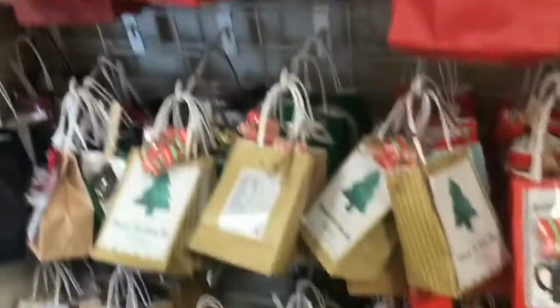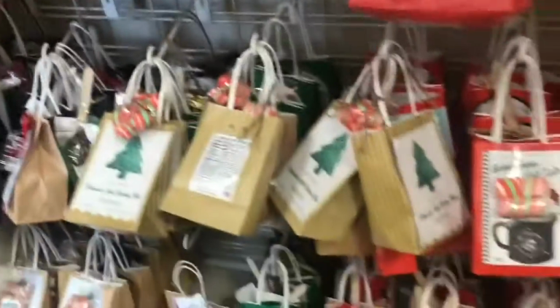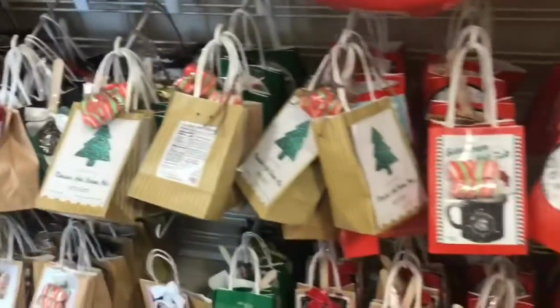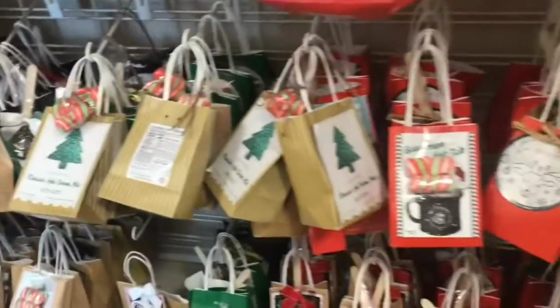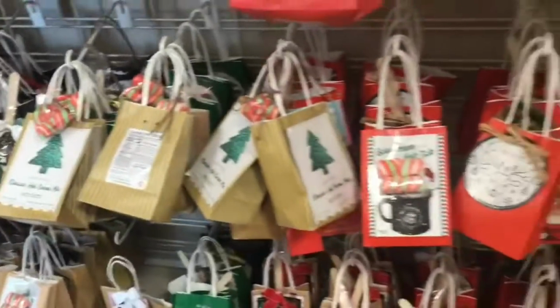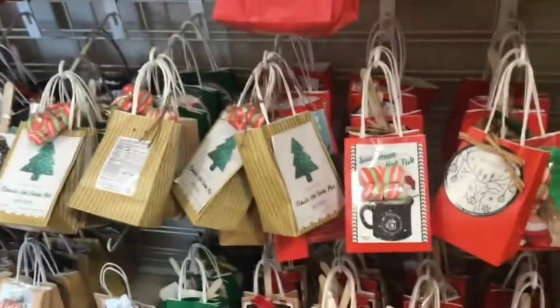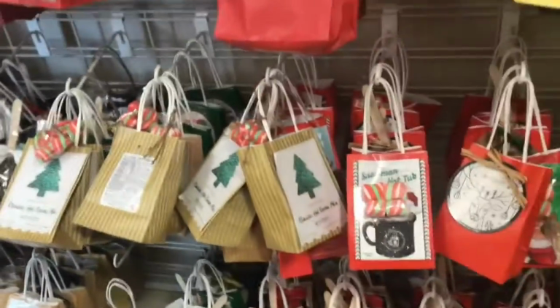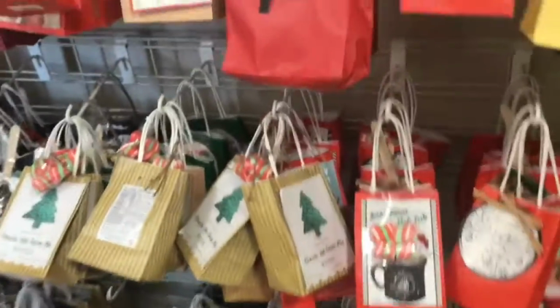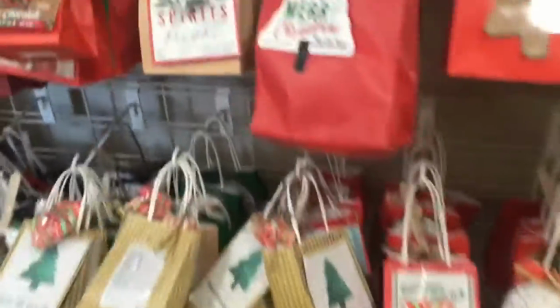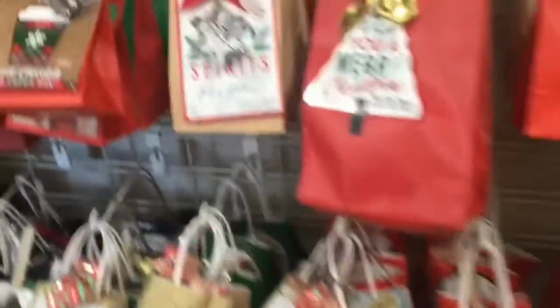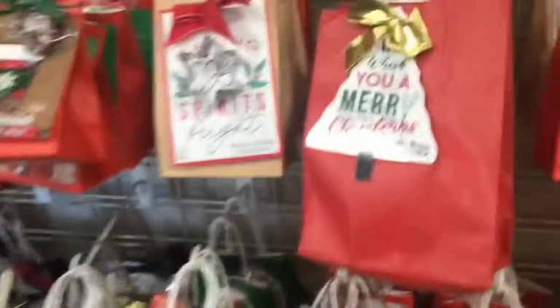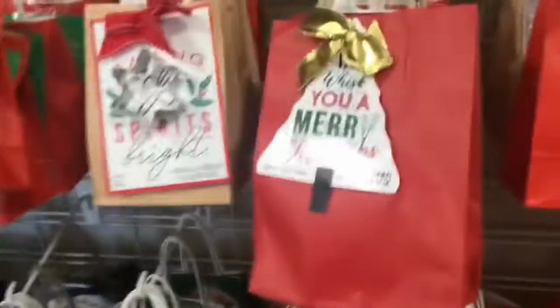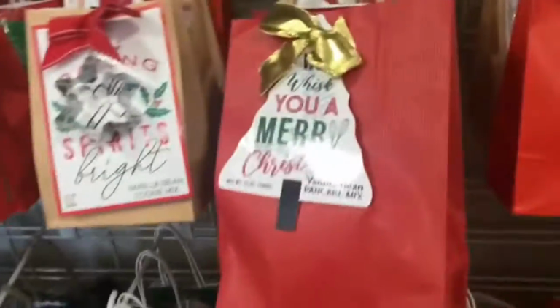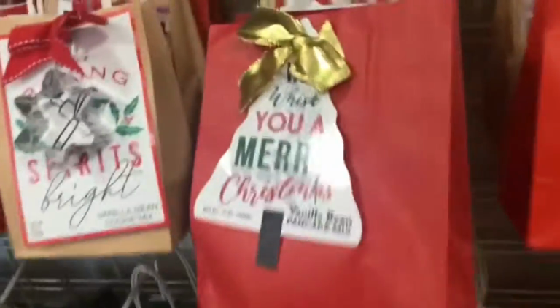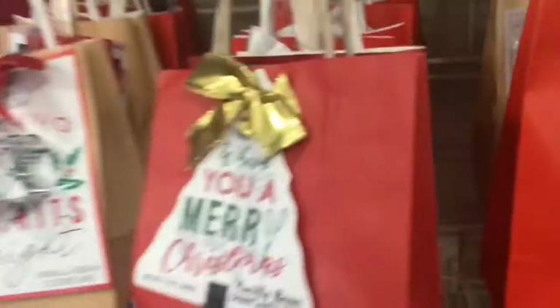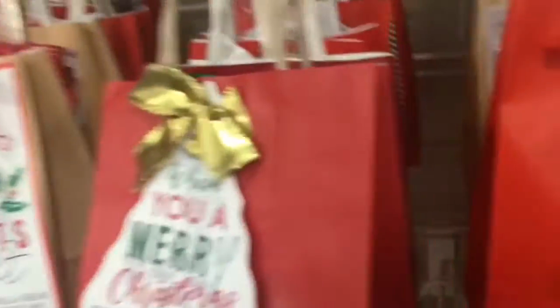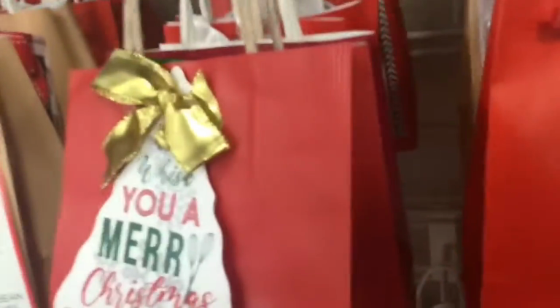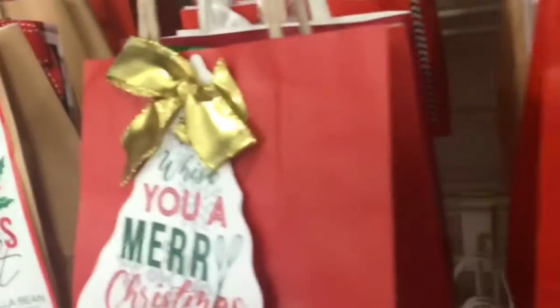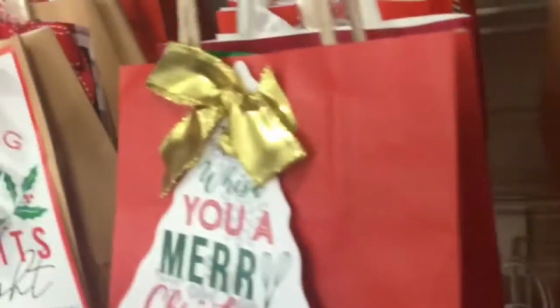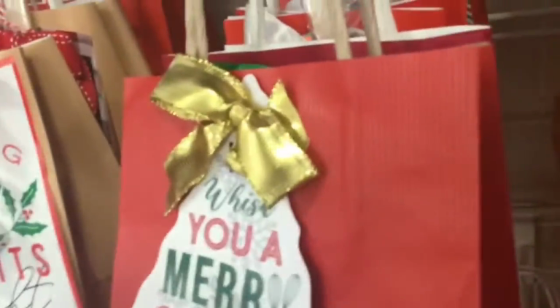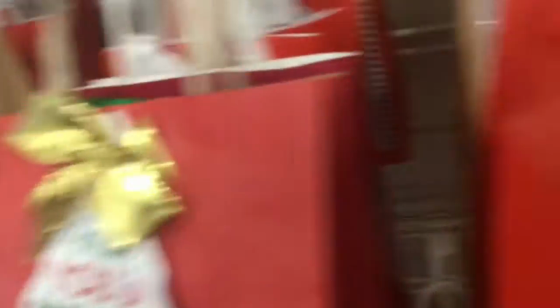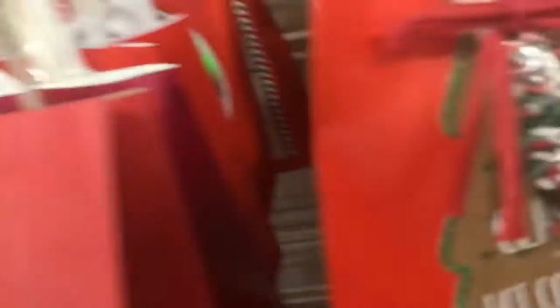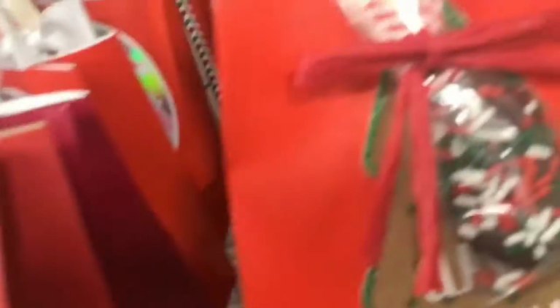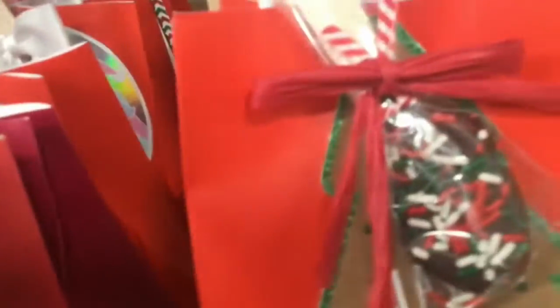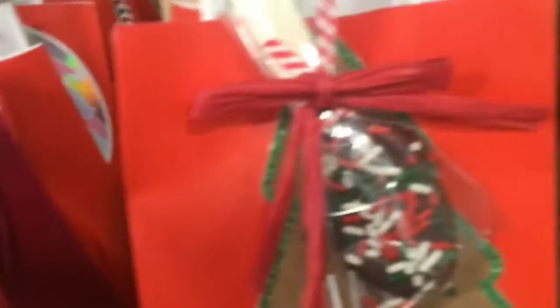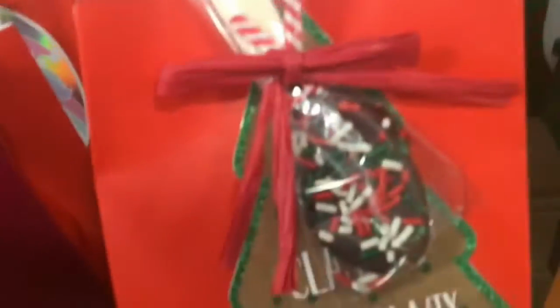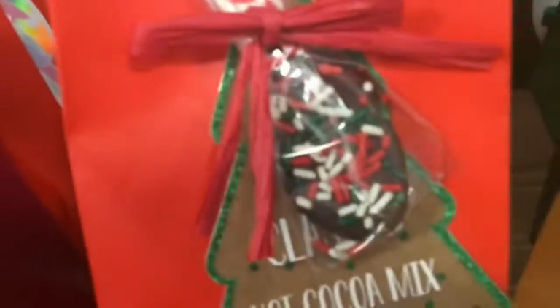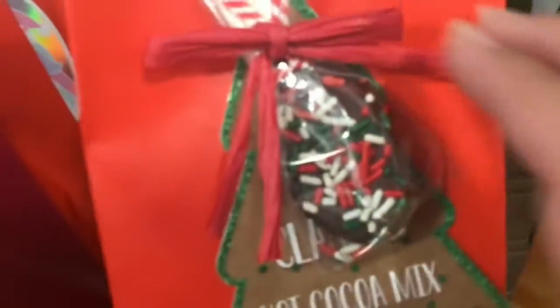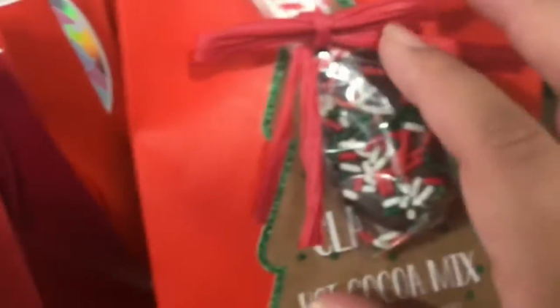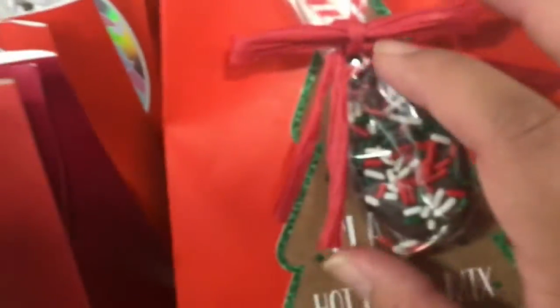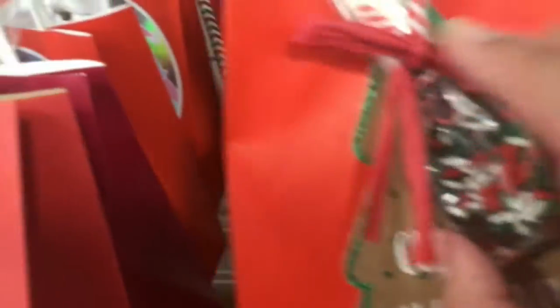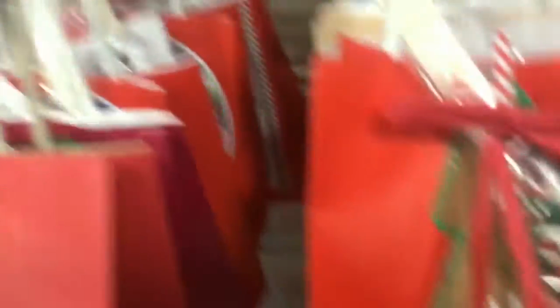Yeah, that's a gift bag. Gift bags. Hot cocoa — that's interesting.